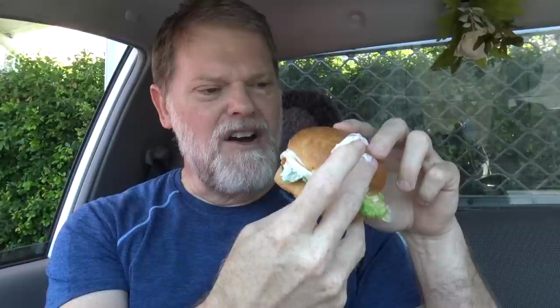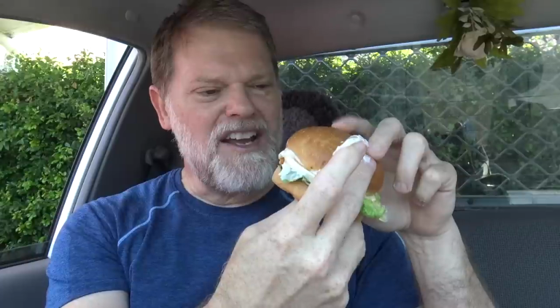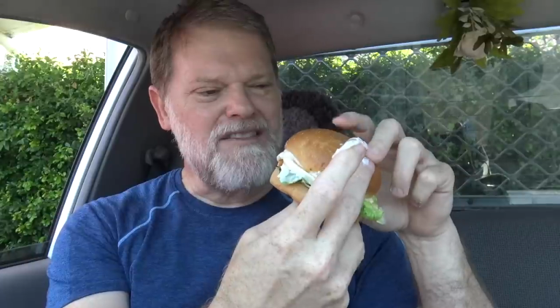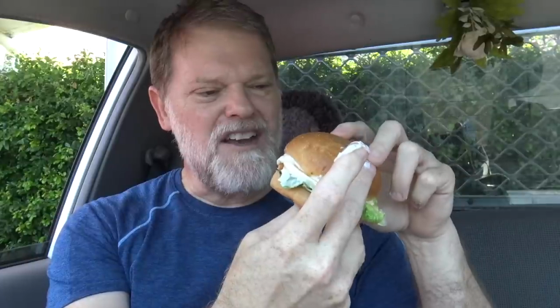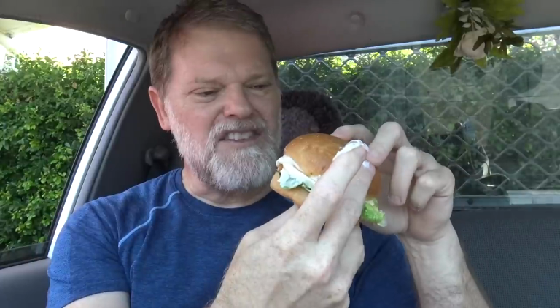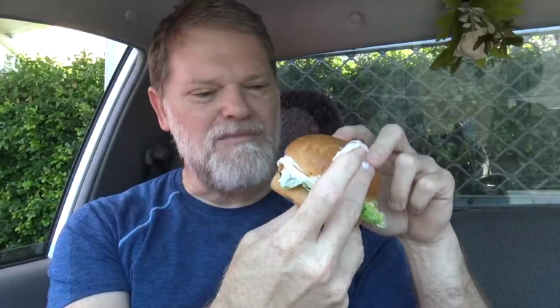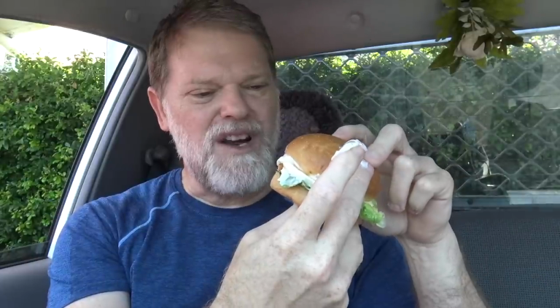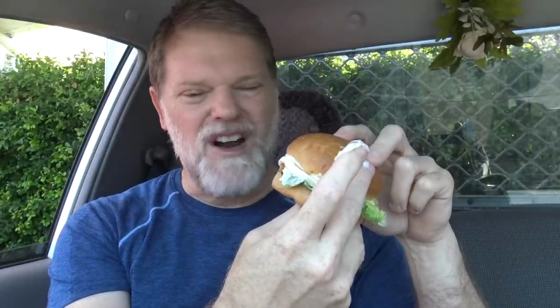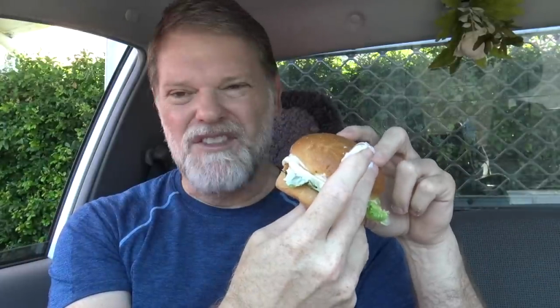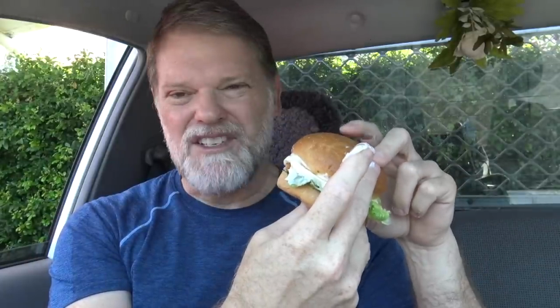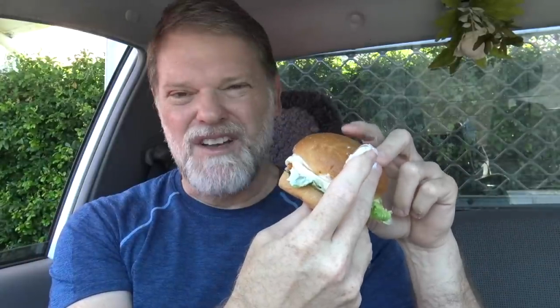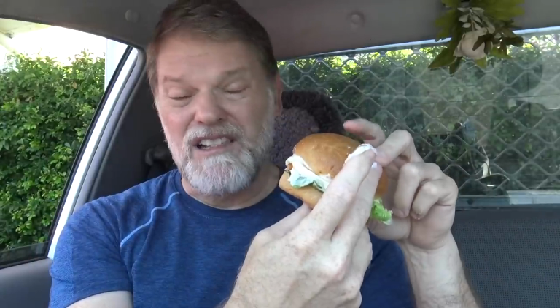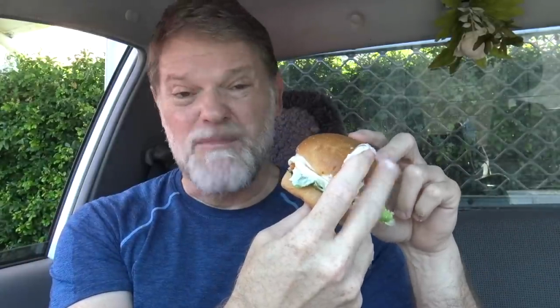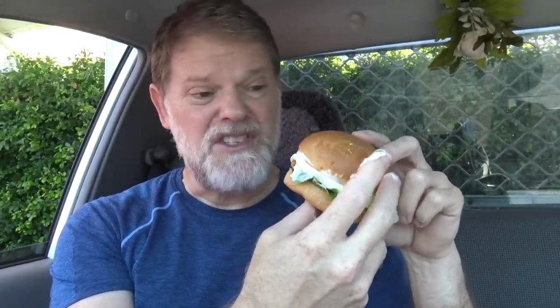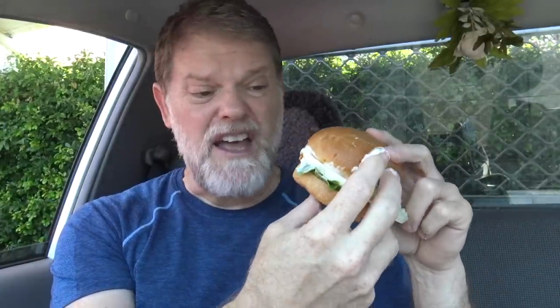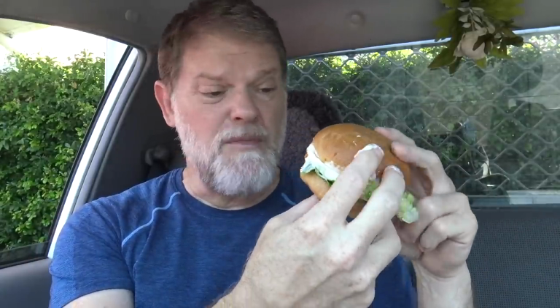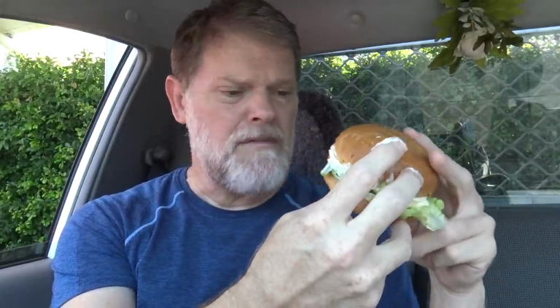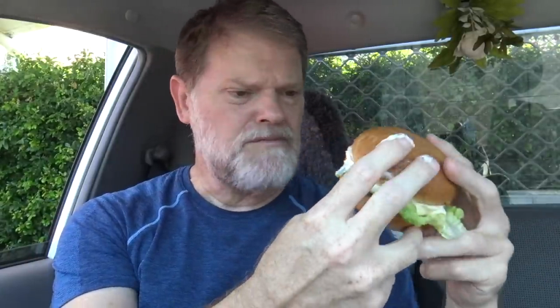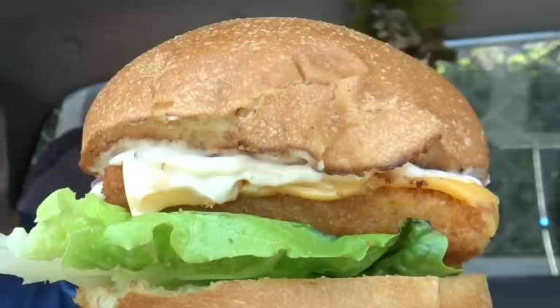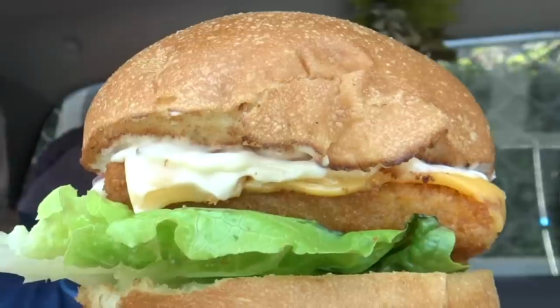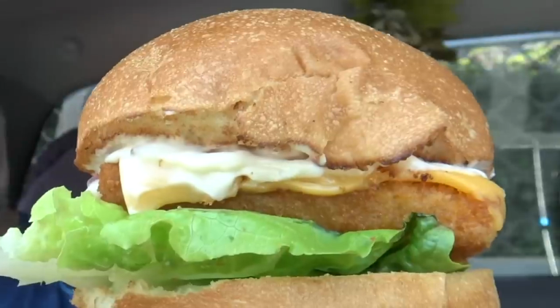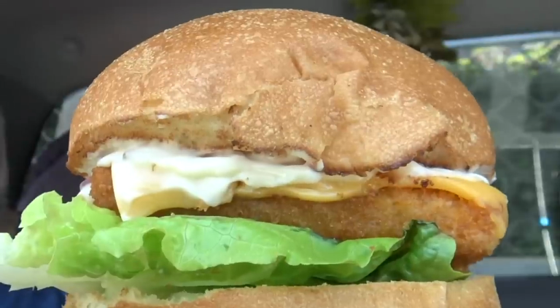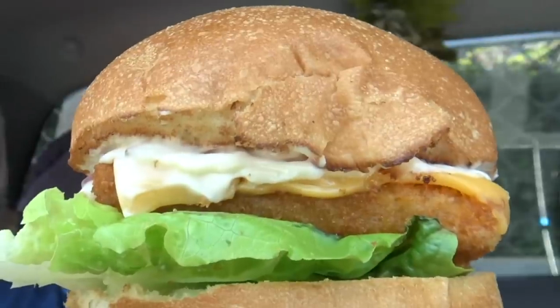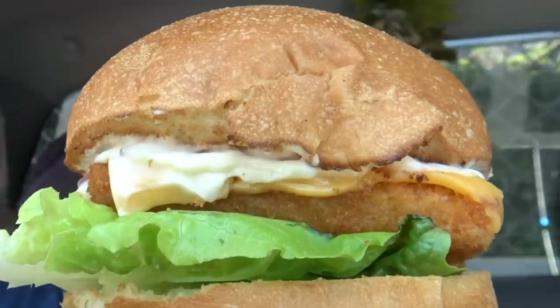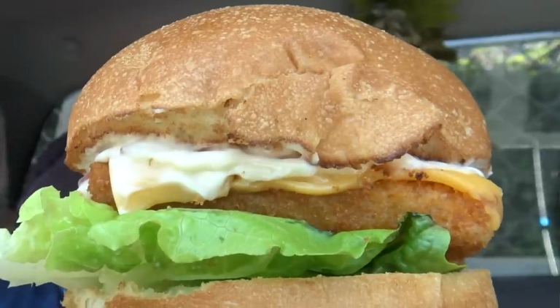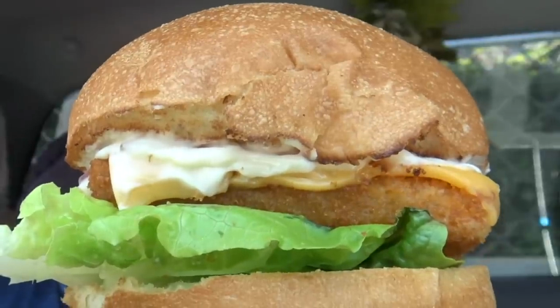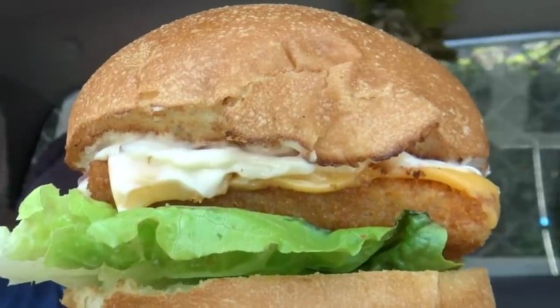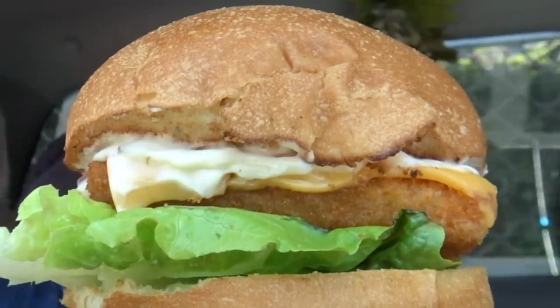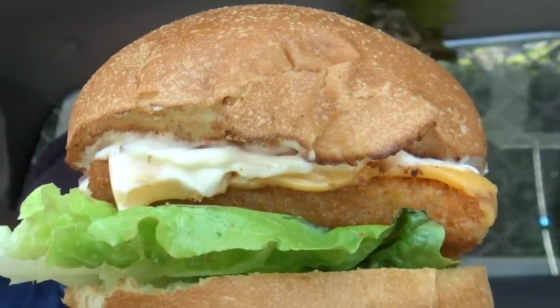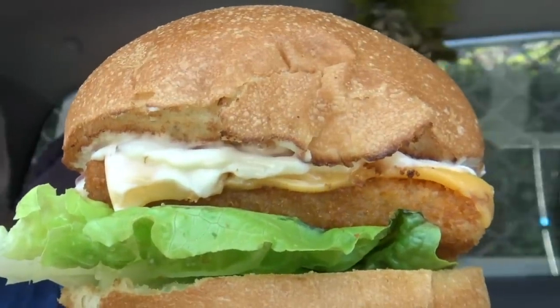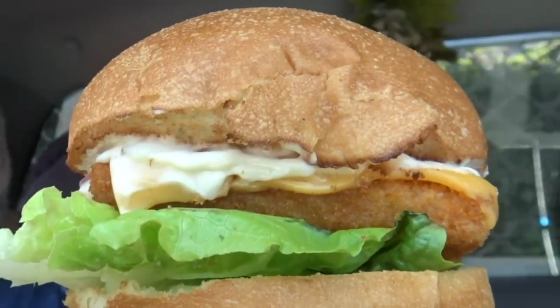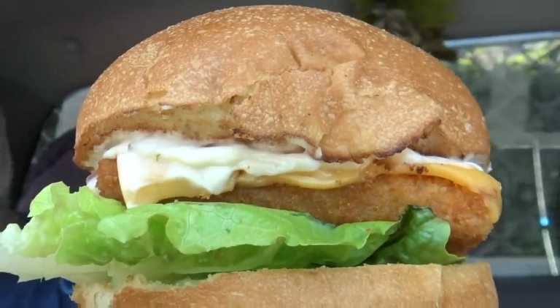I can notice that this bread roll does feel a little bit stale, but that might be the style. Let's go.